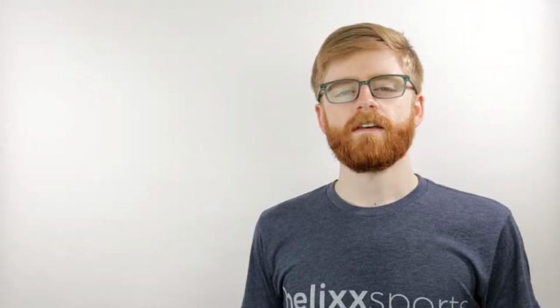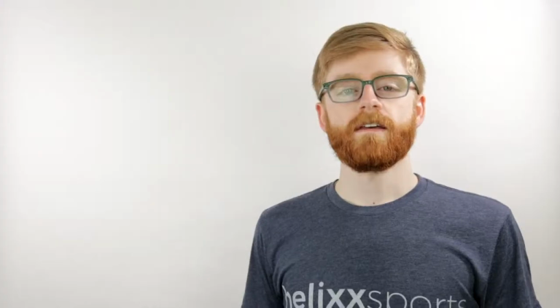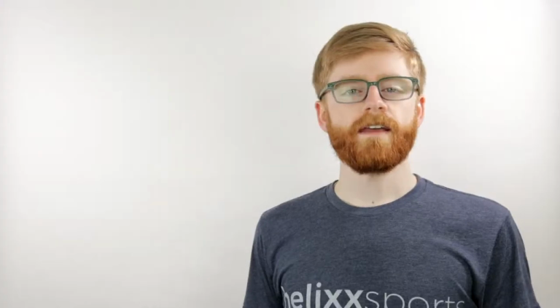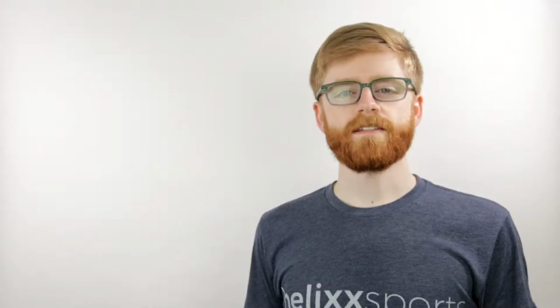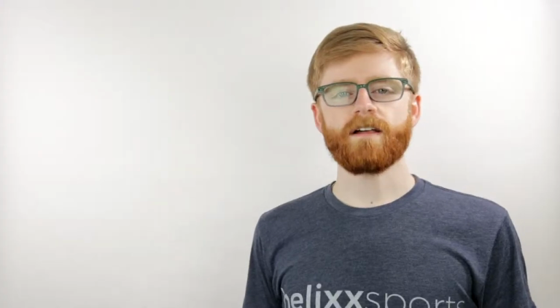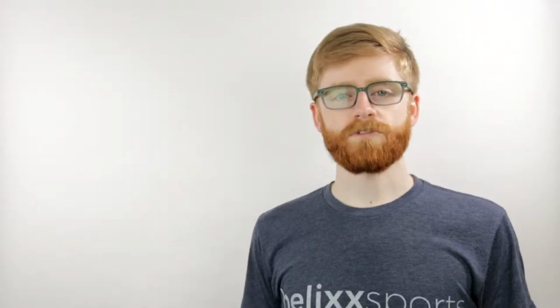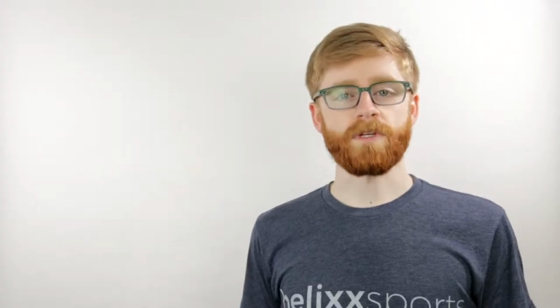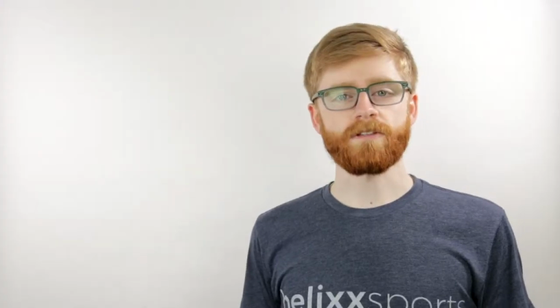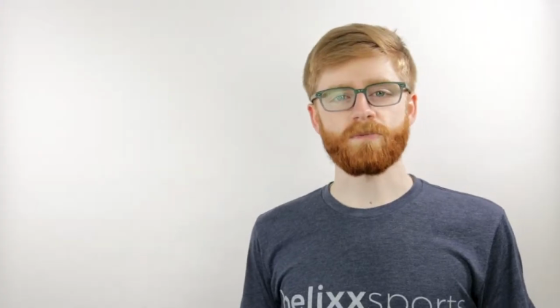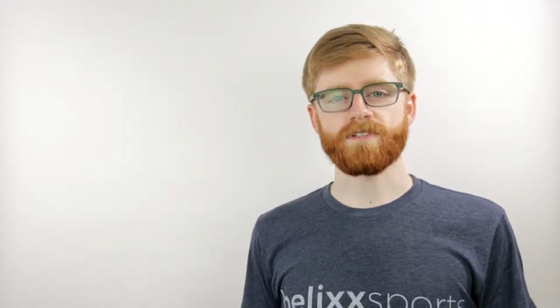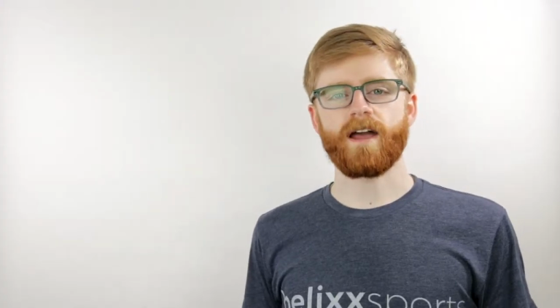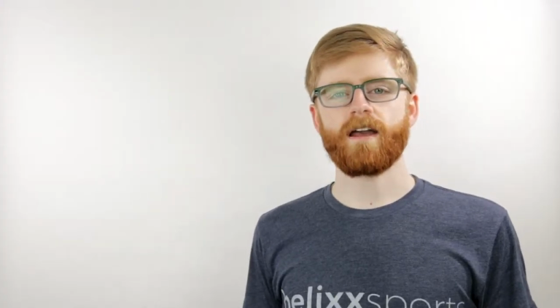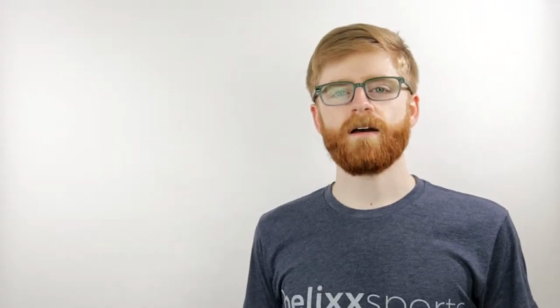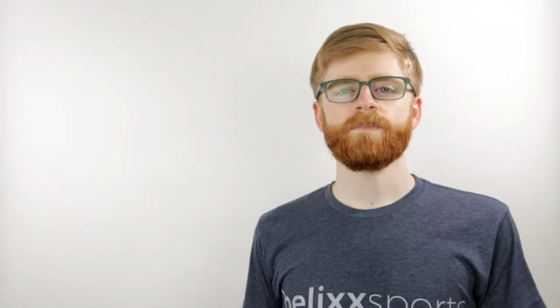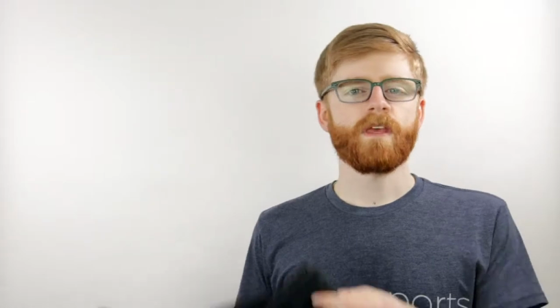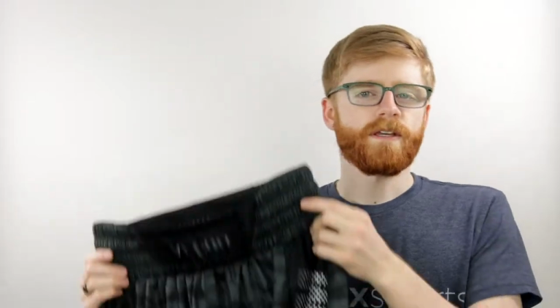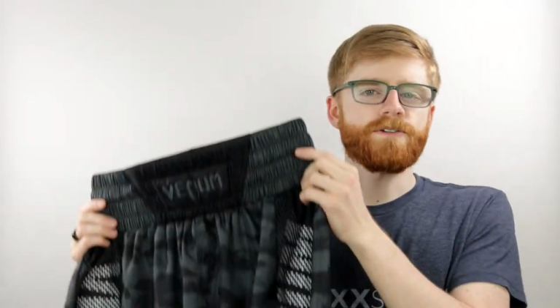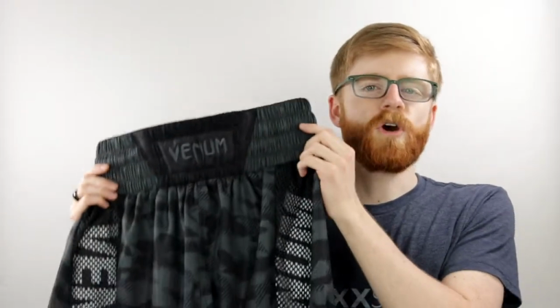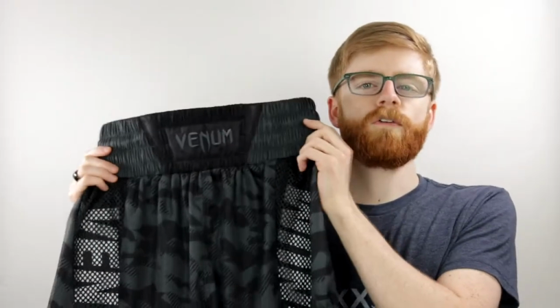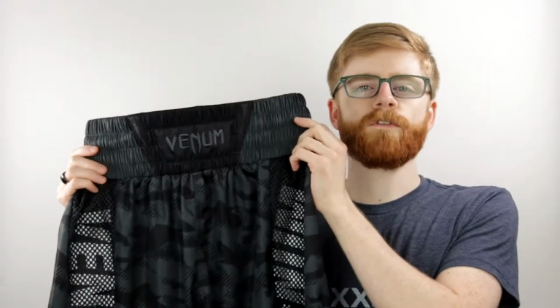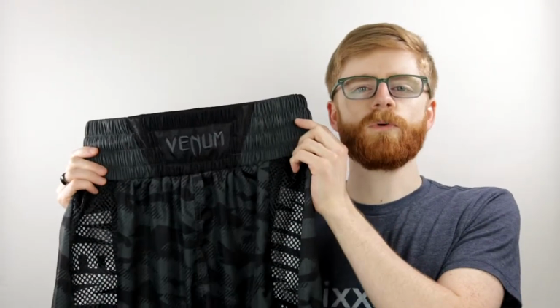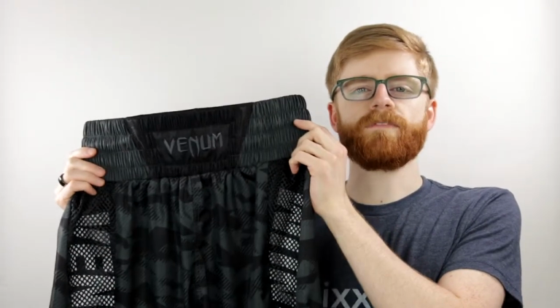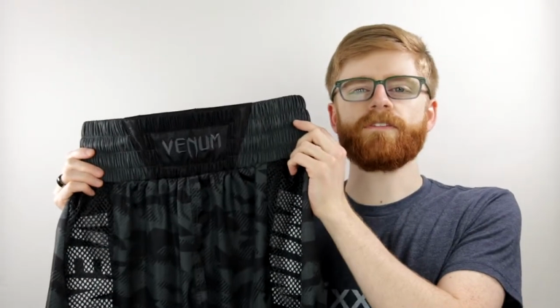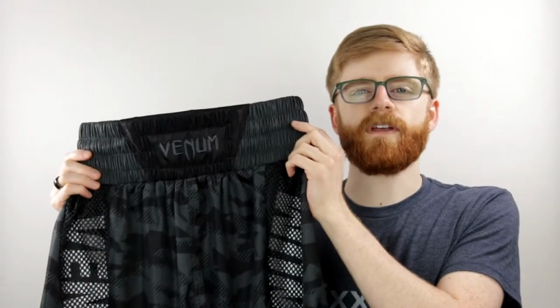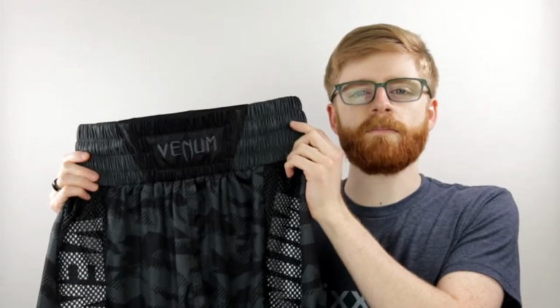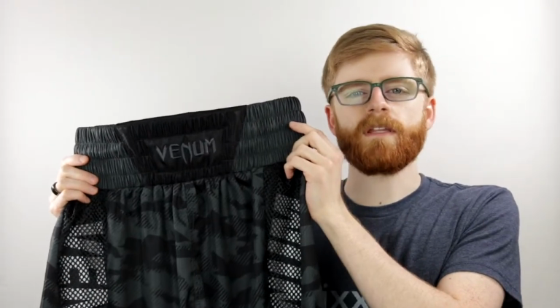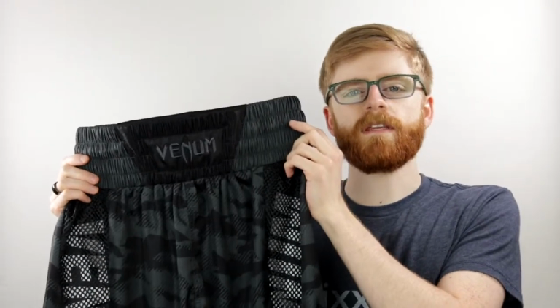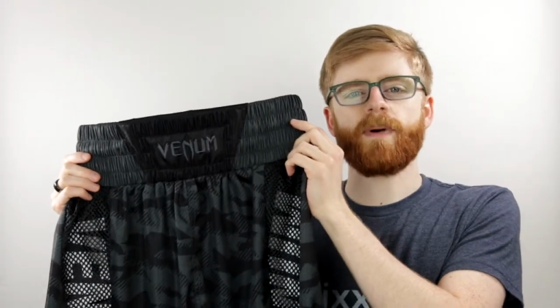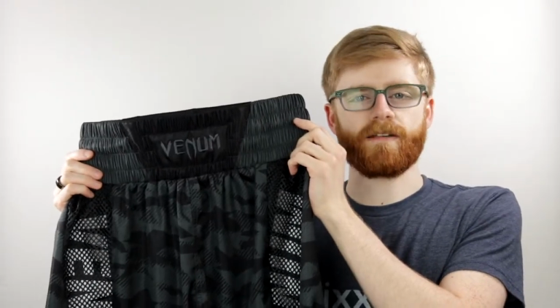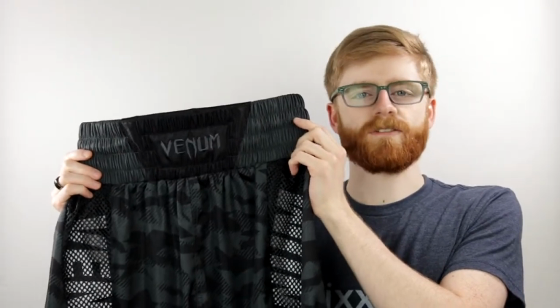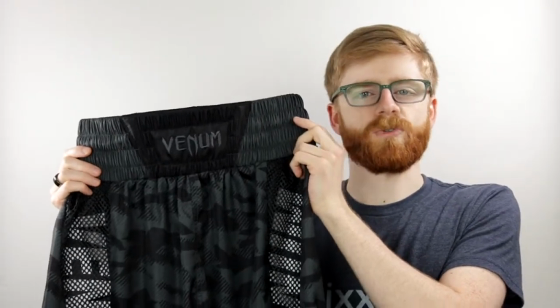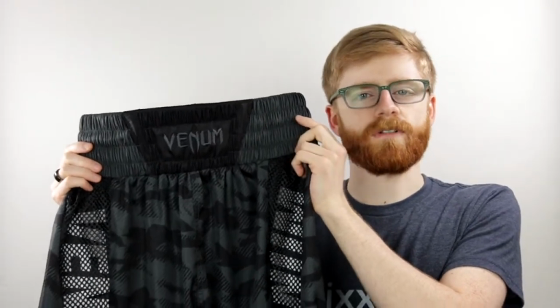Hey, it's Alex from HelixSports.com. Here's an overview of the Venom Elite Boxing Shorts.